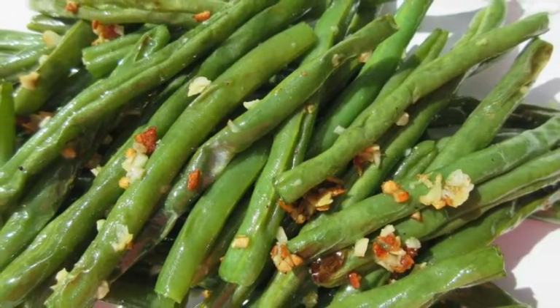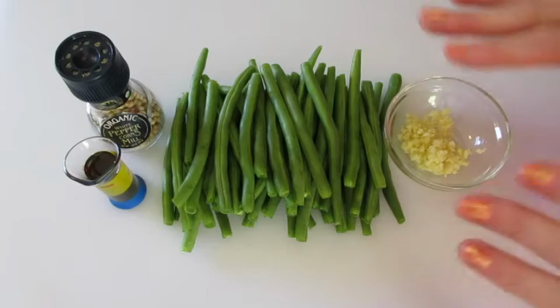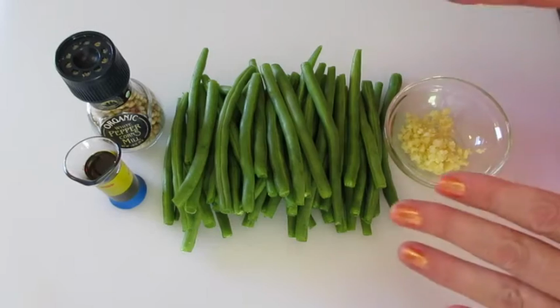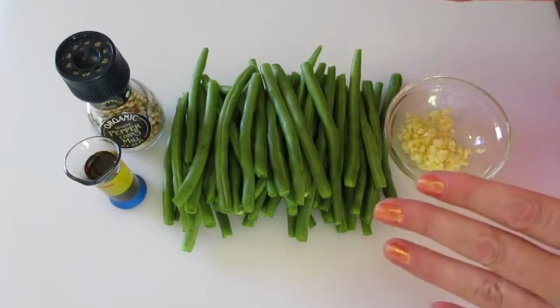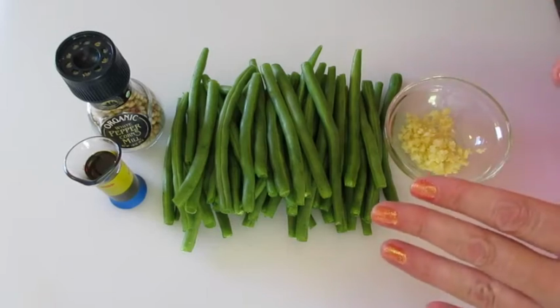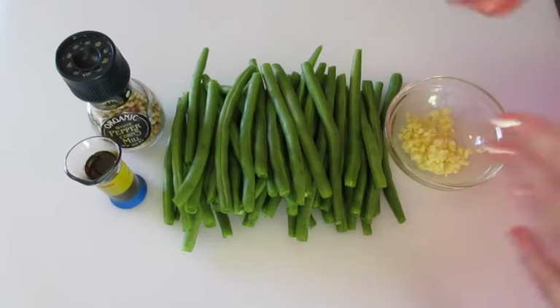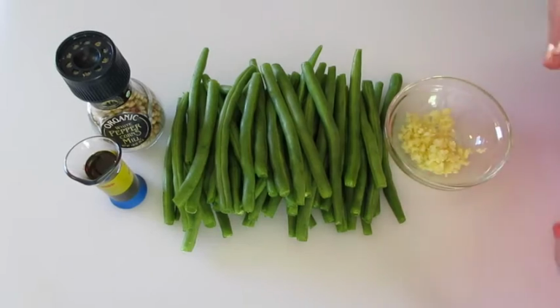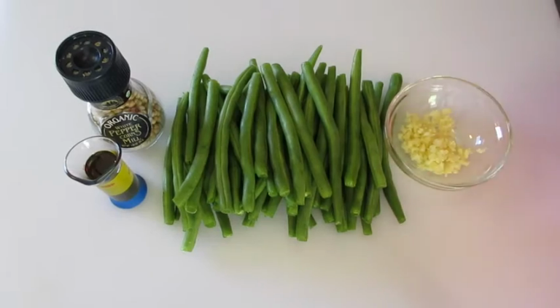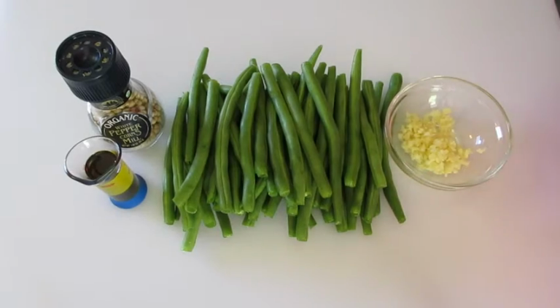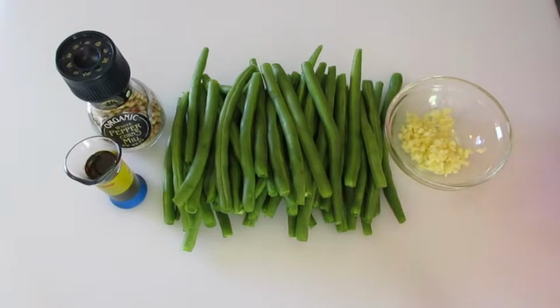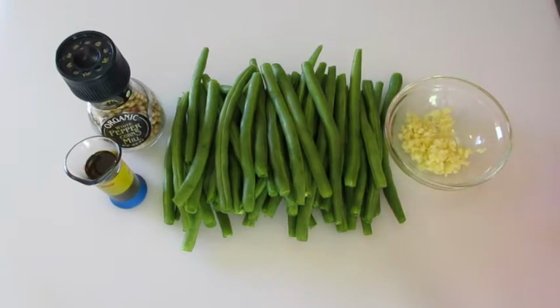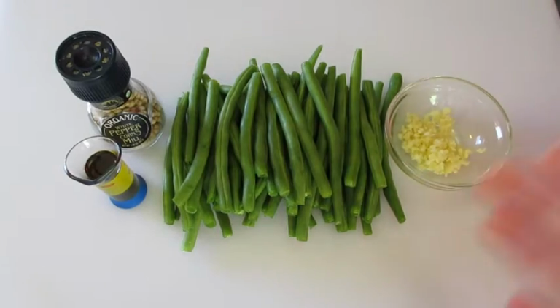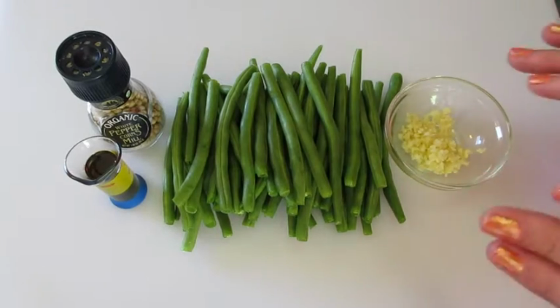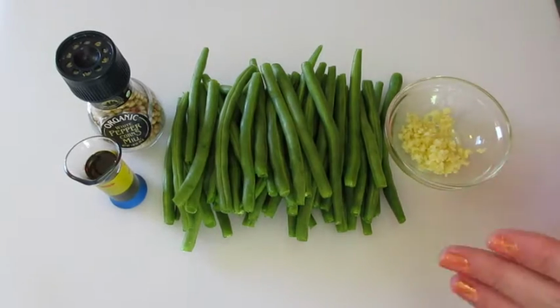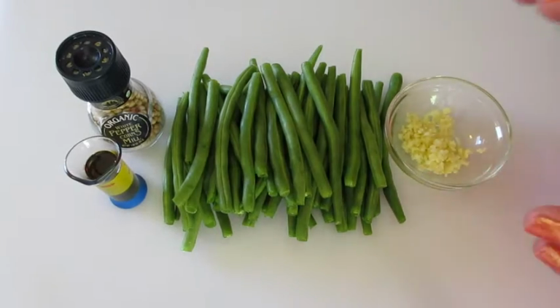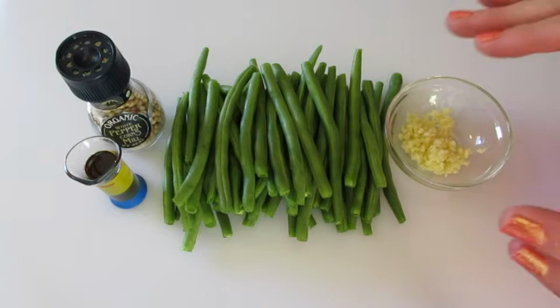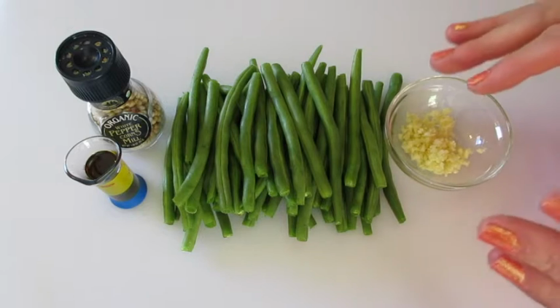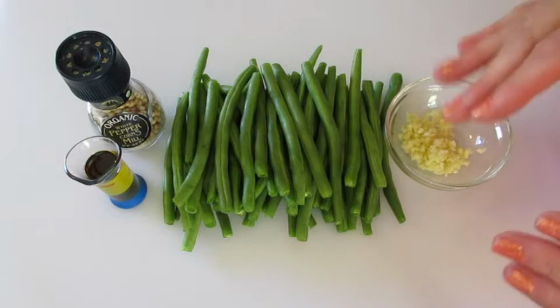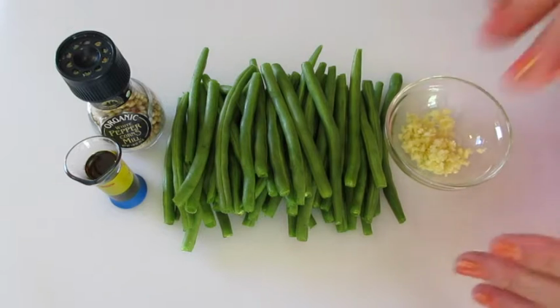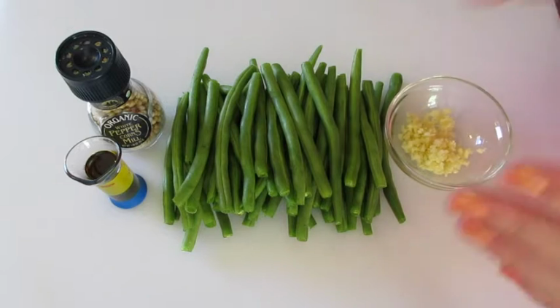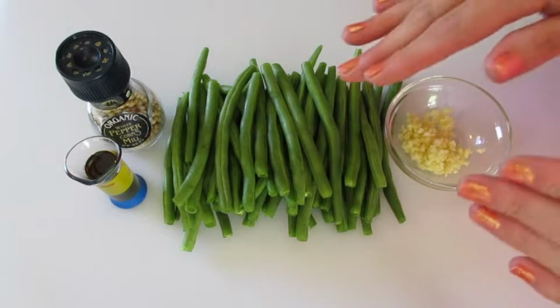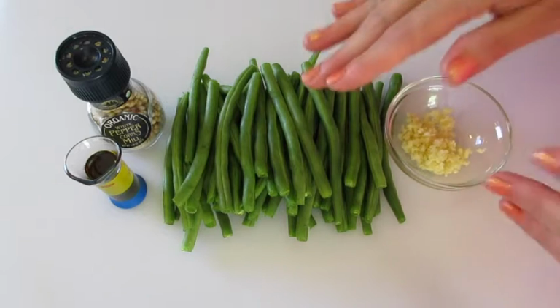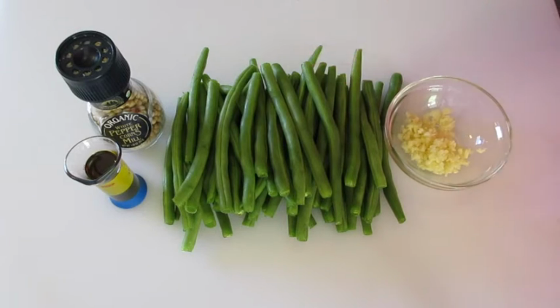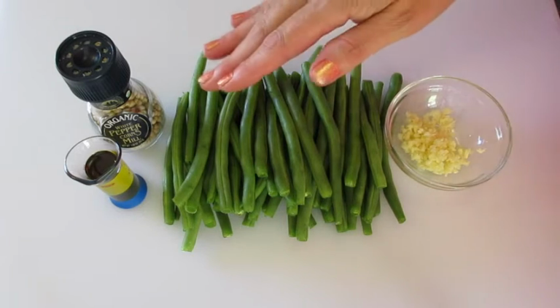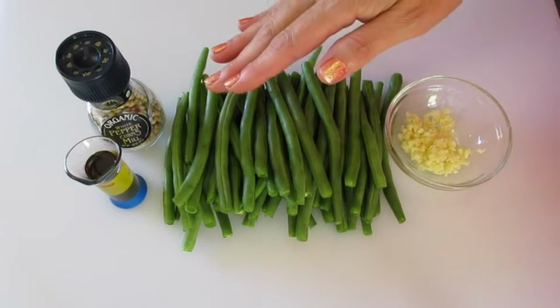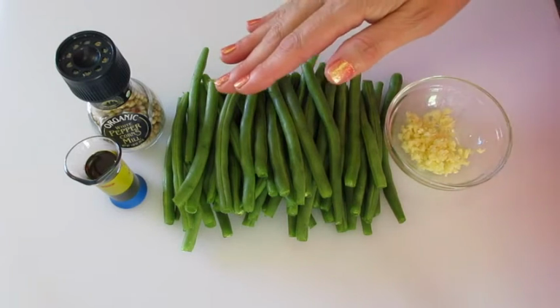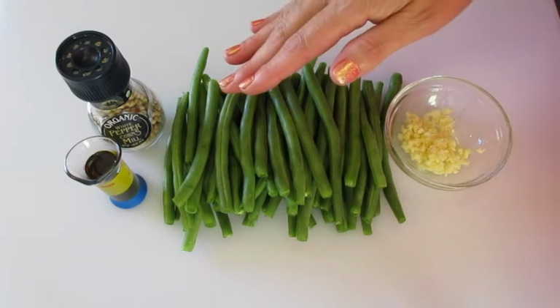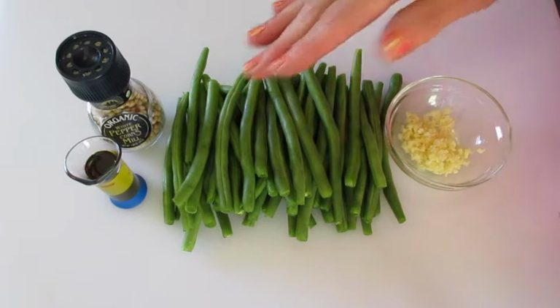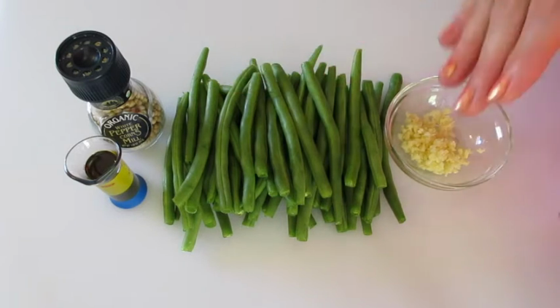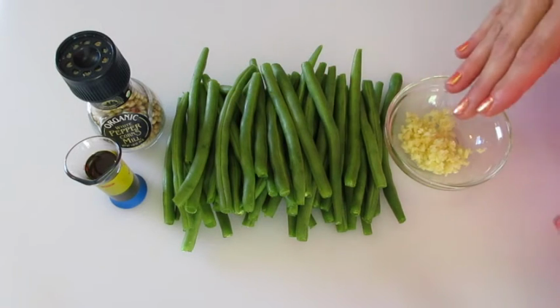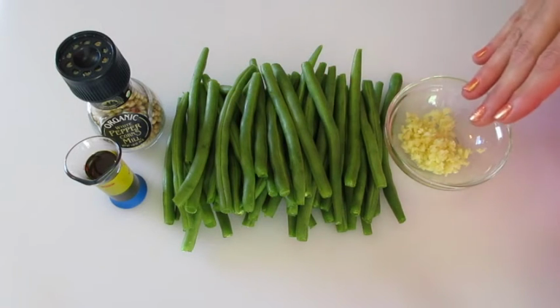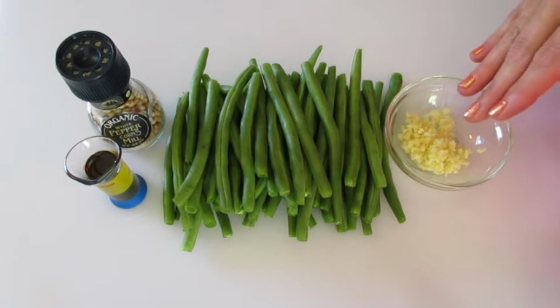Welcome. Deronda here. Today I'm showing you how to make roasted green beans using garlic.